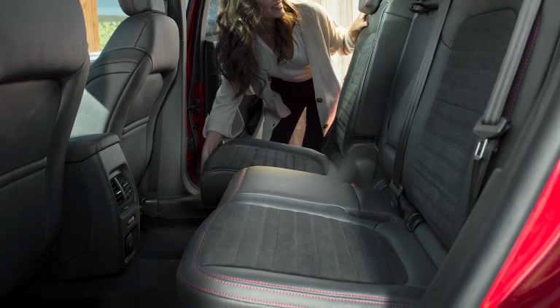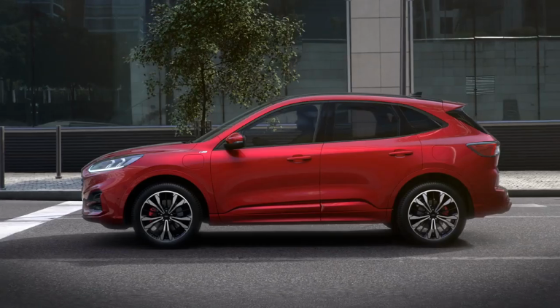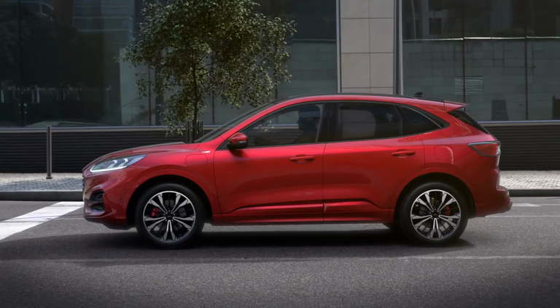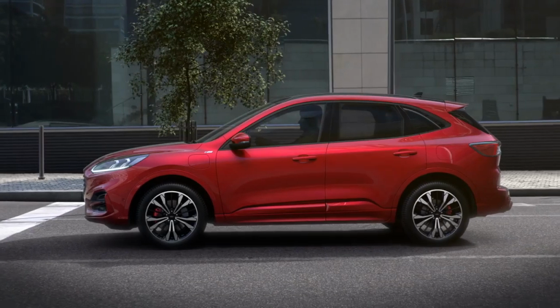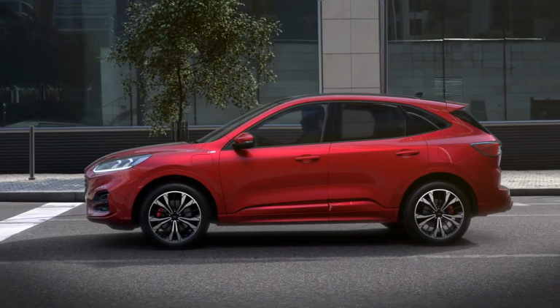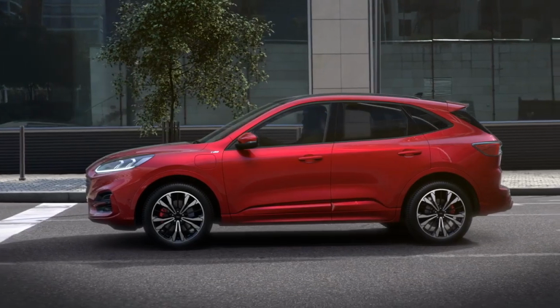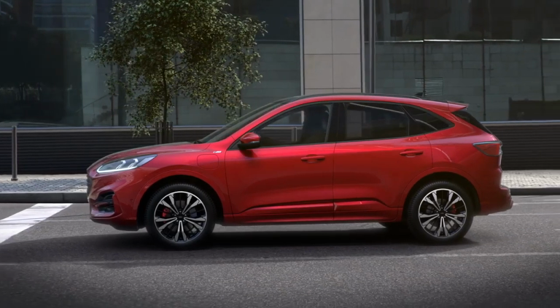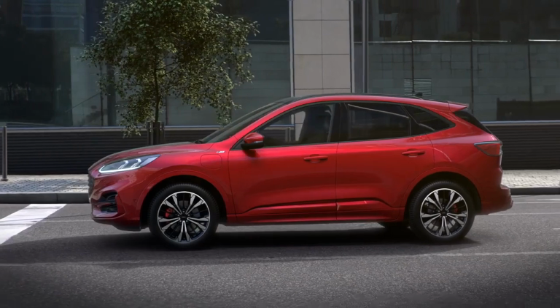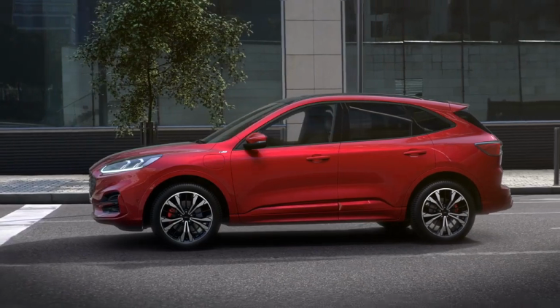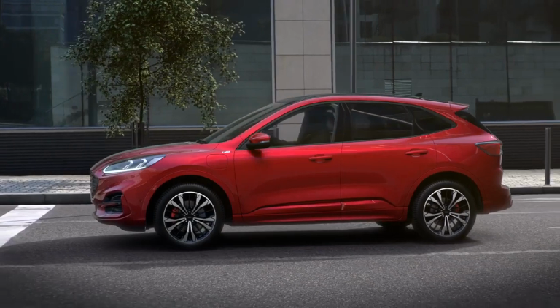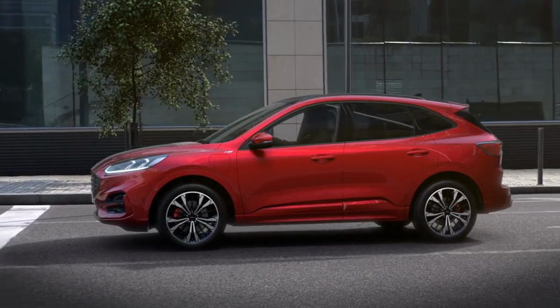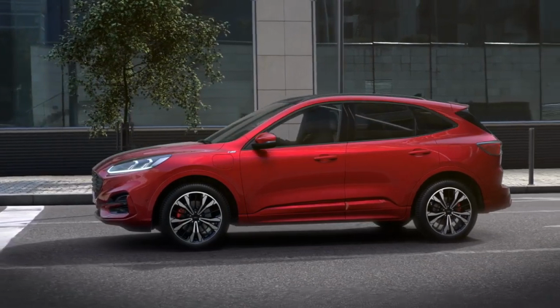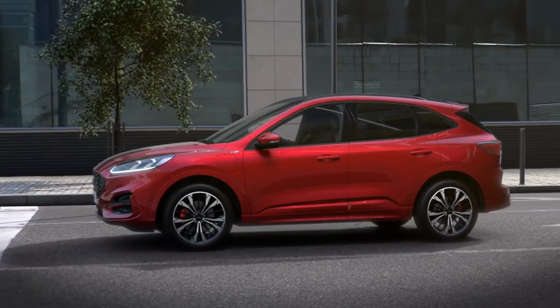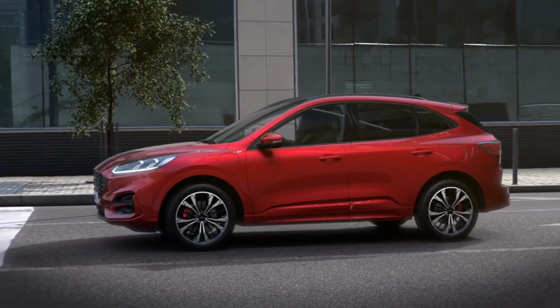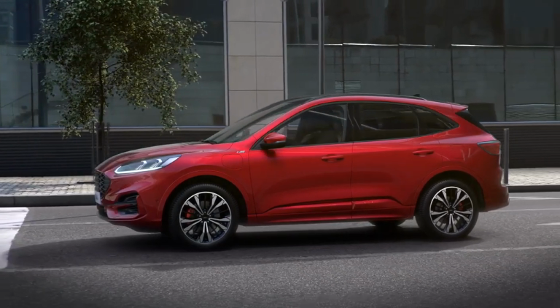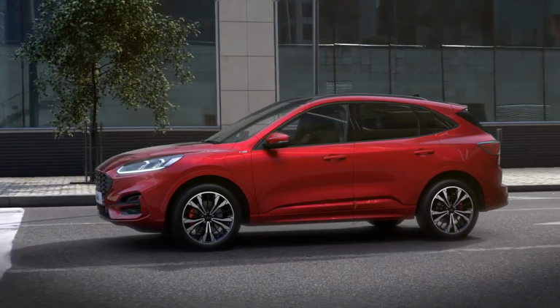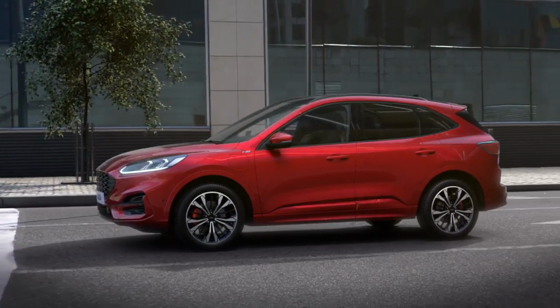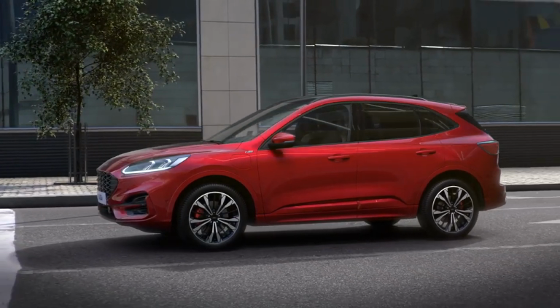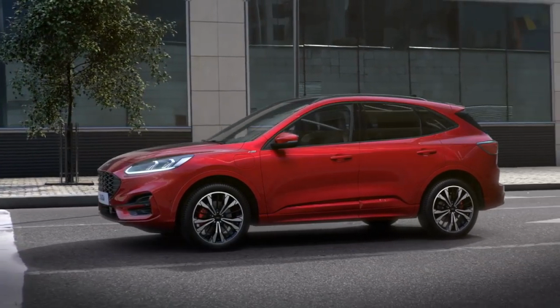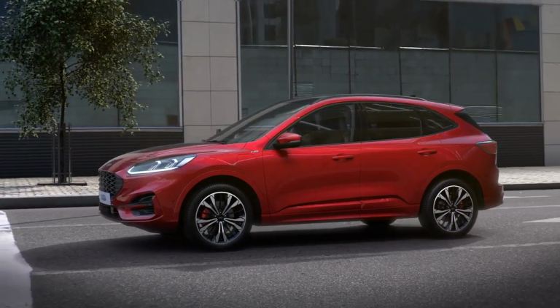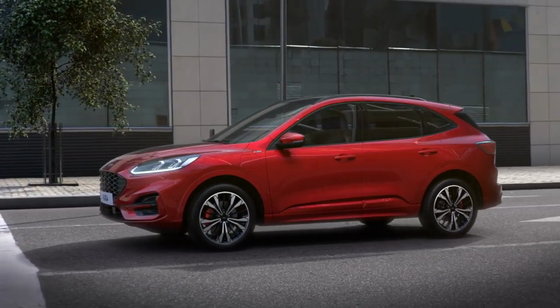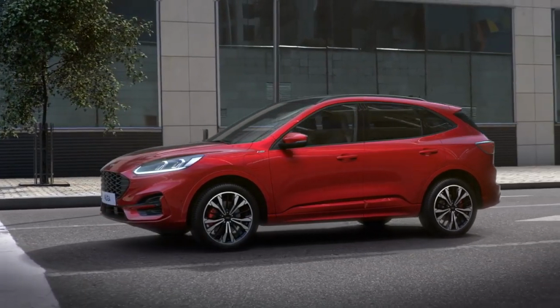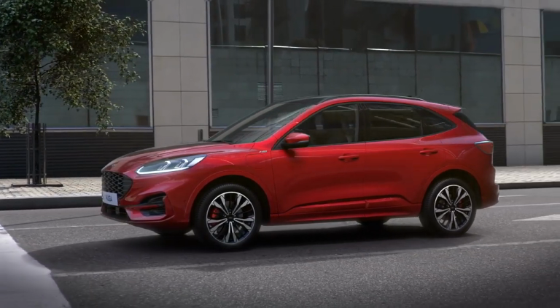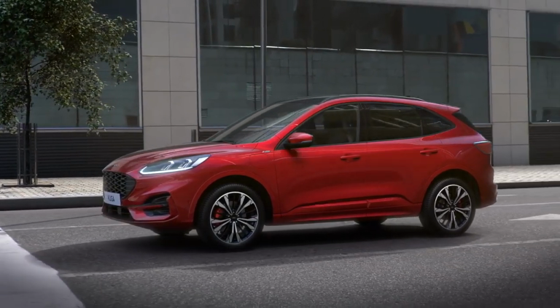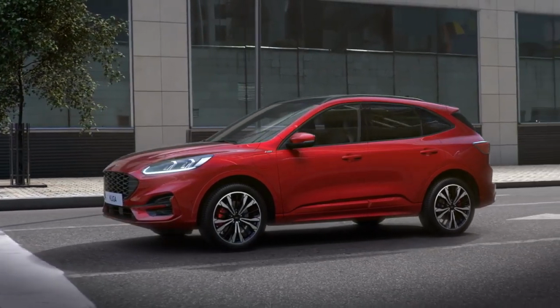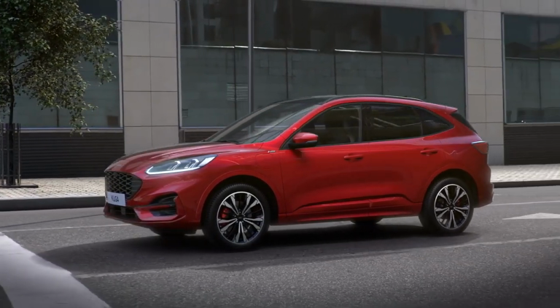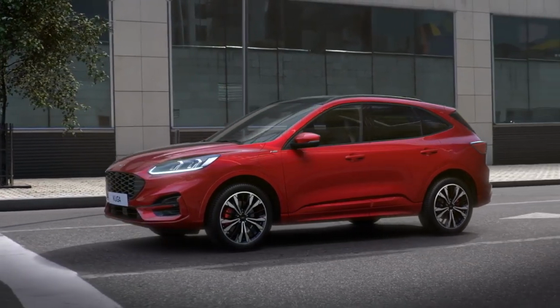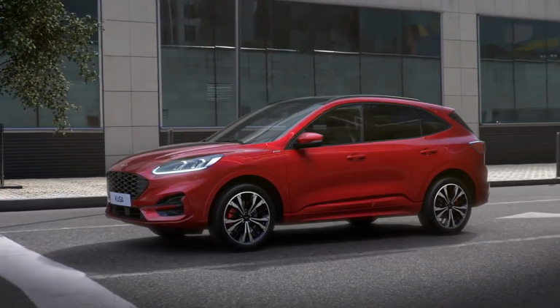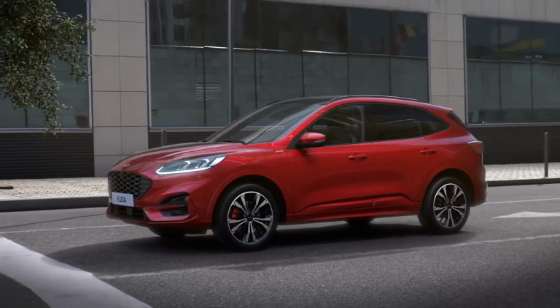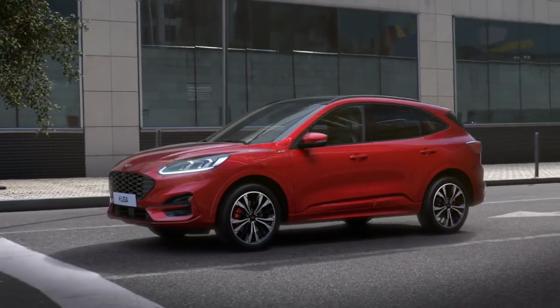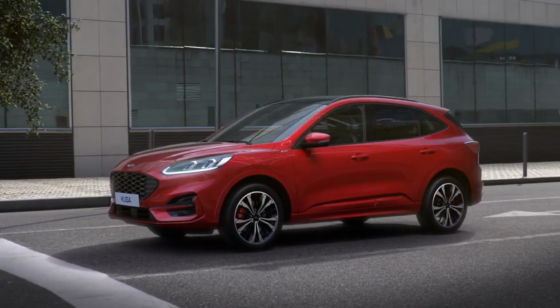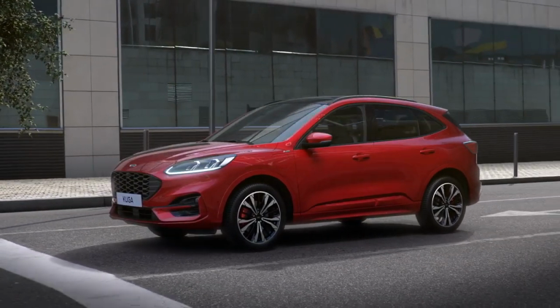For more information on the all-new Ford Cougar, please visit ford.co.uk.